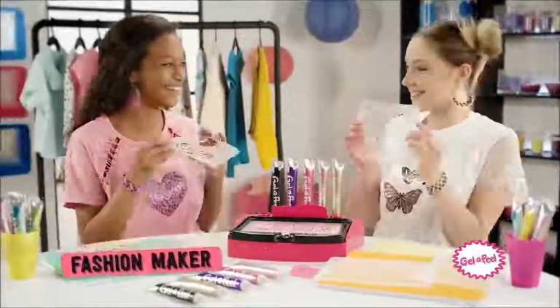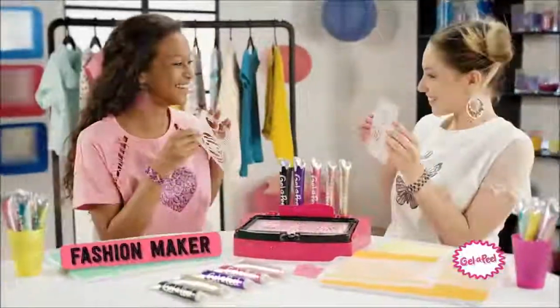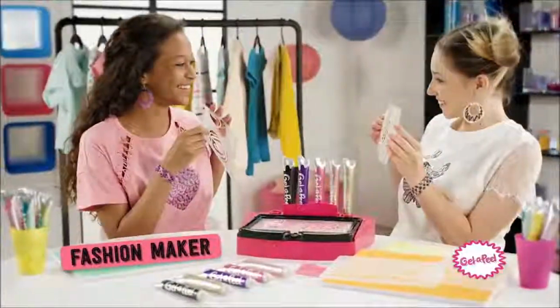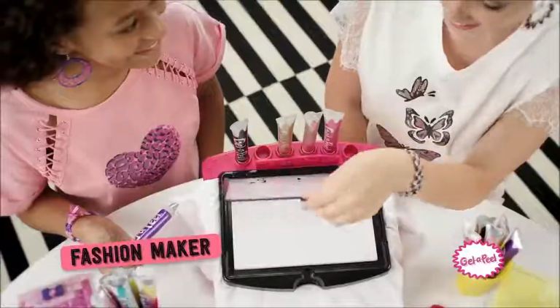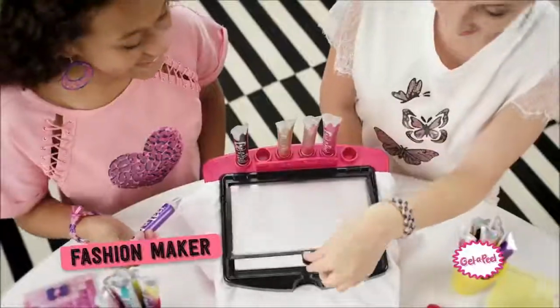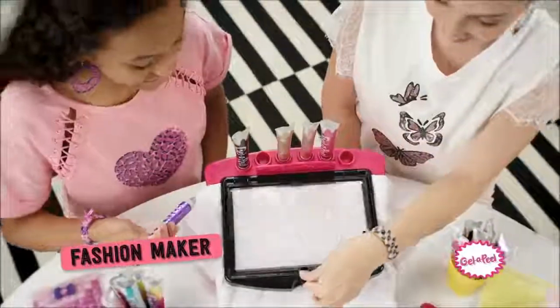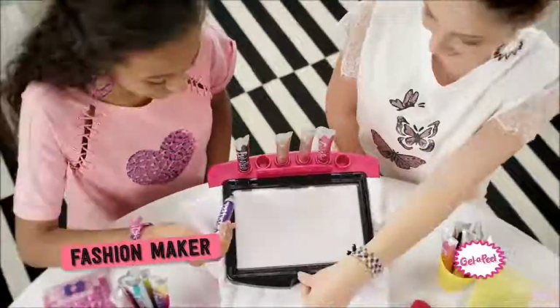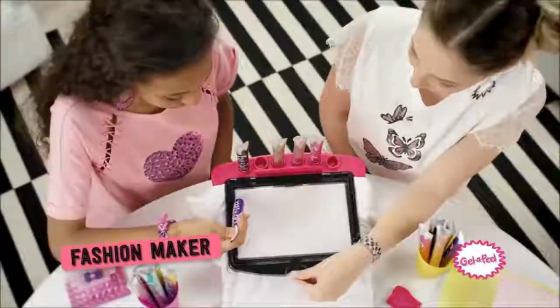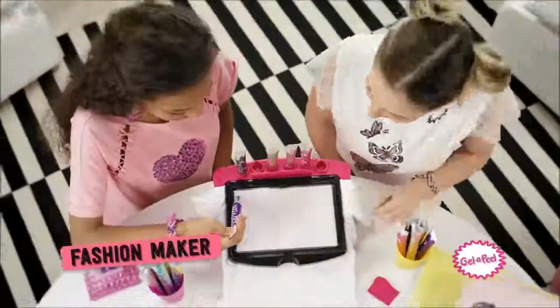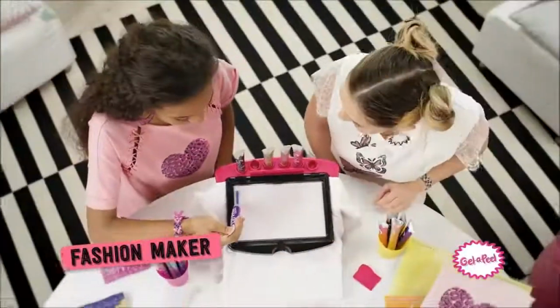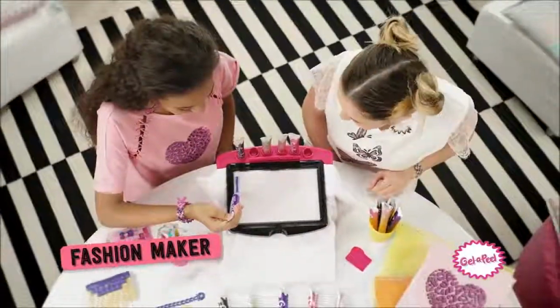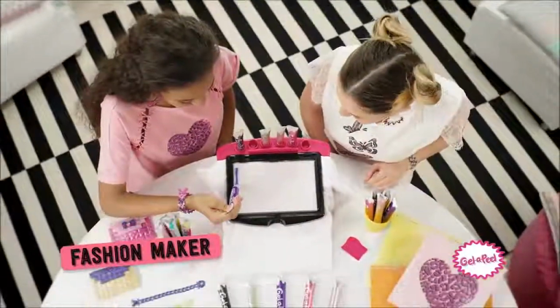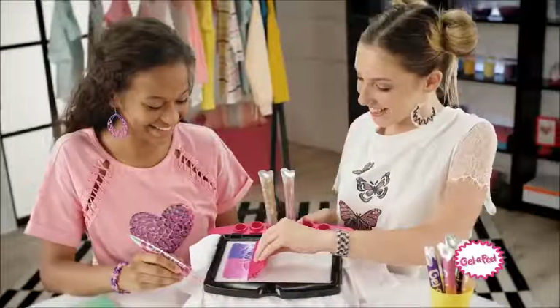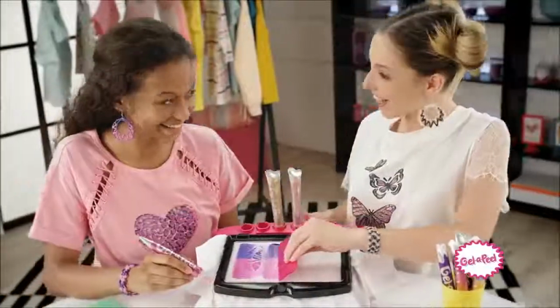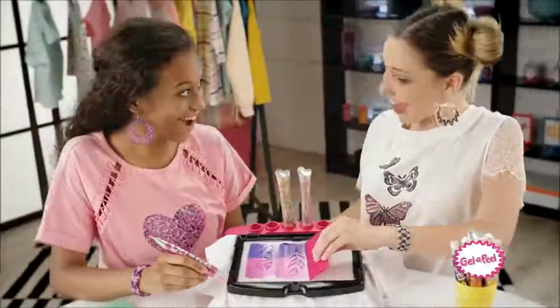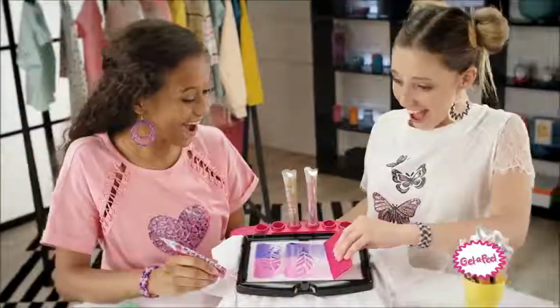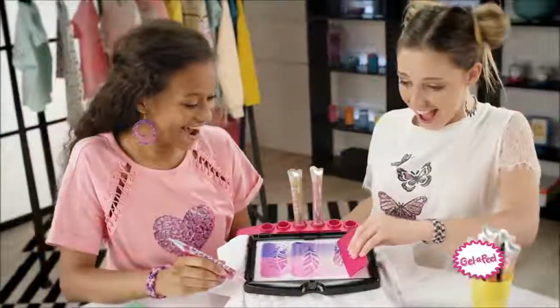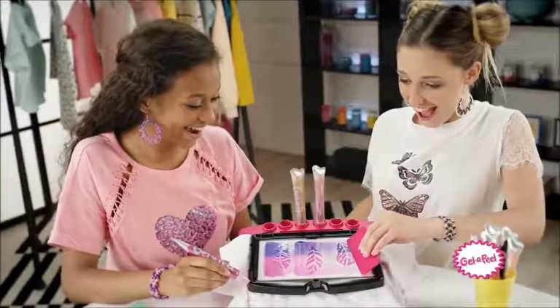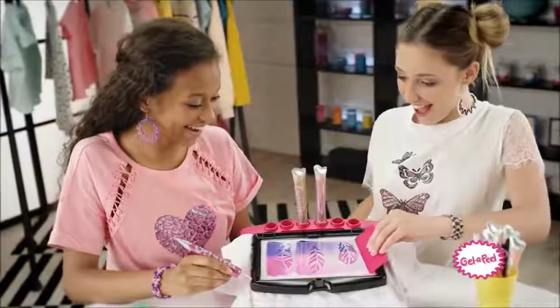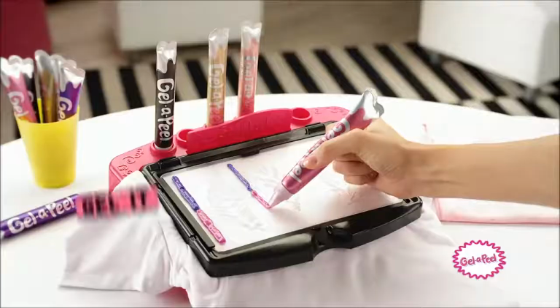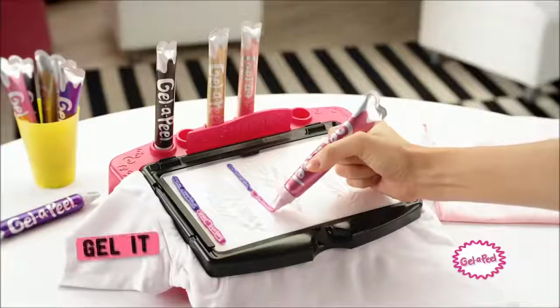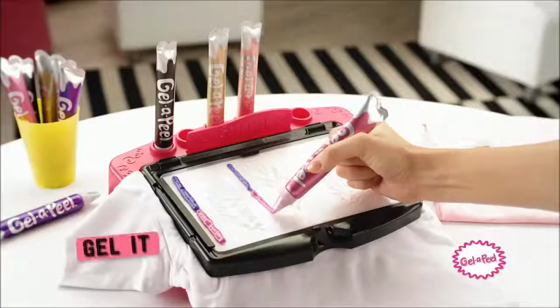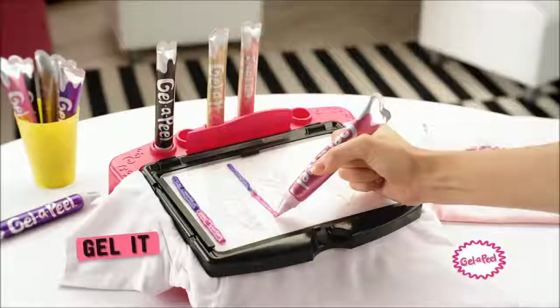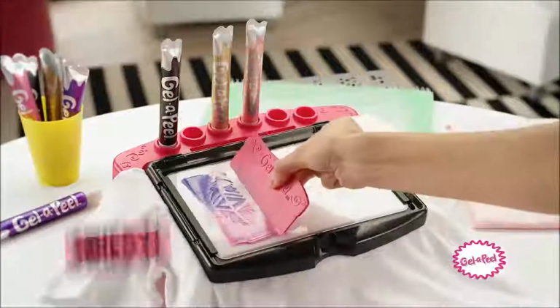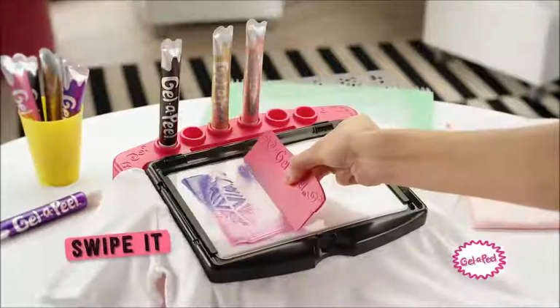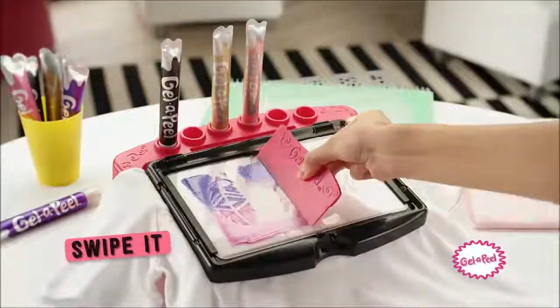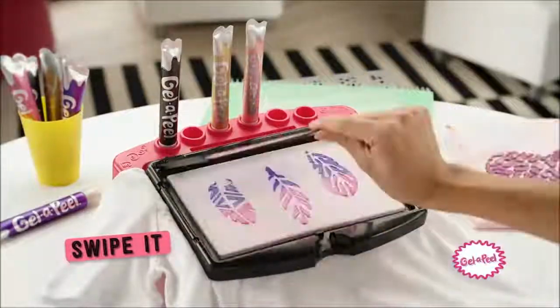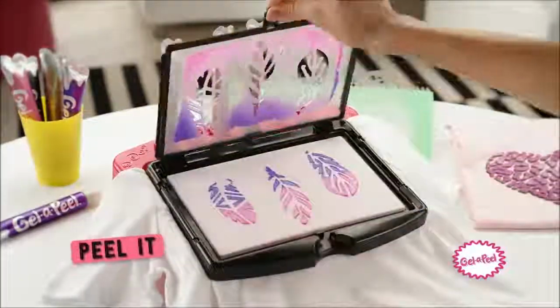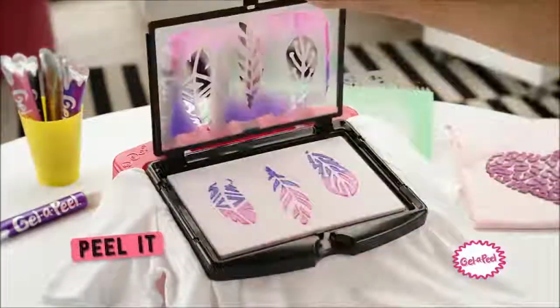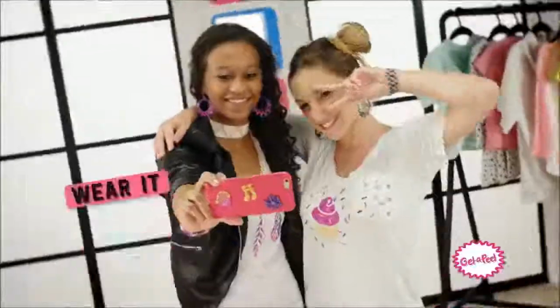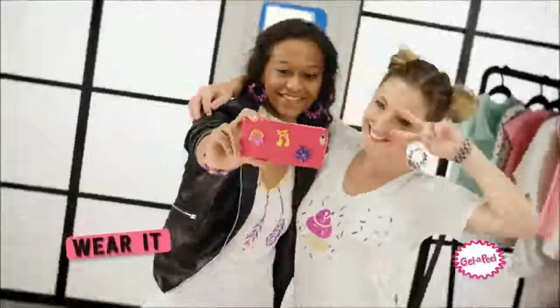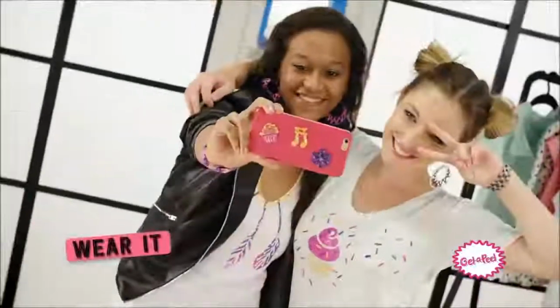And now with the Gel Appeal Fashion Maker, you can stencil cool designs on all your fashions! Gel it, swipe it, peel it, wear it!